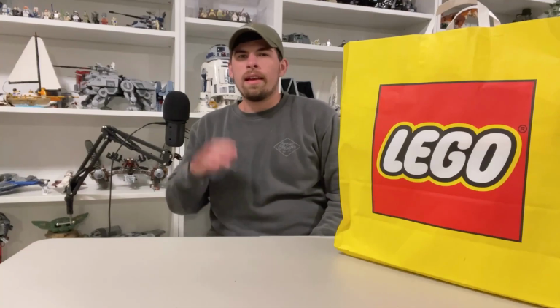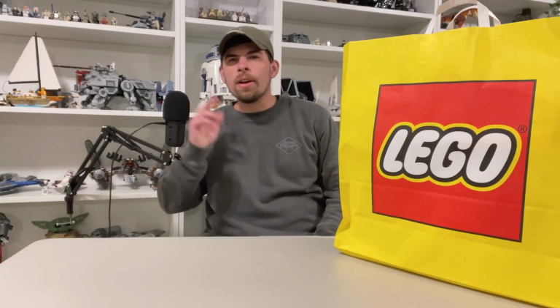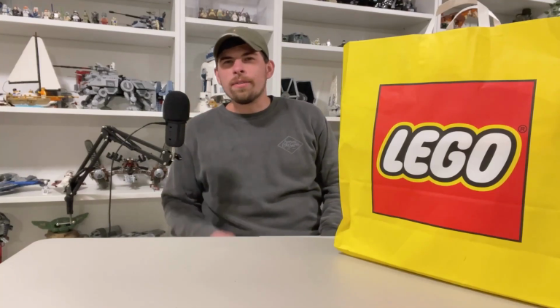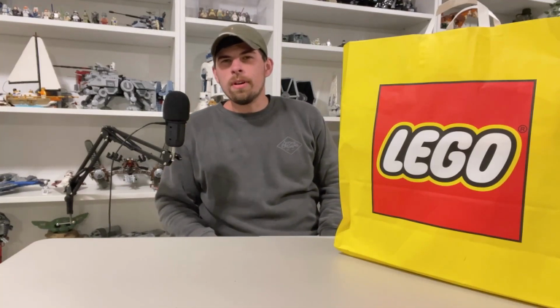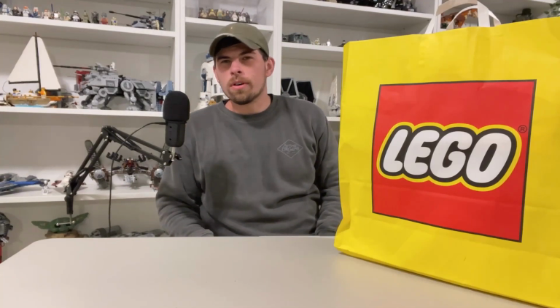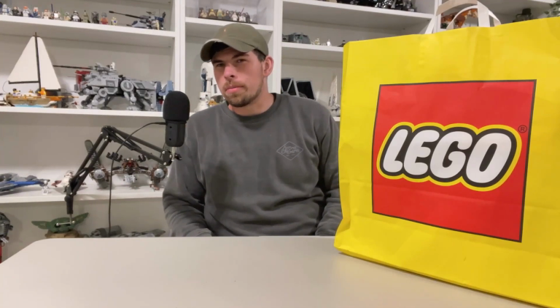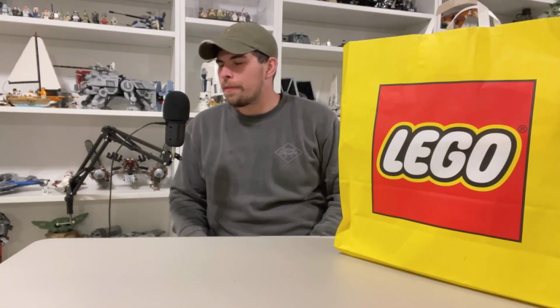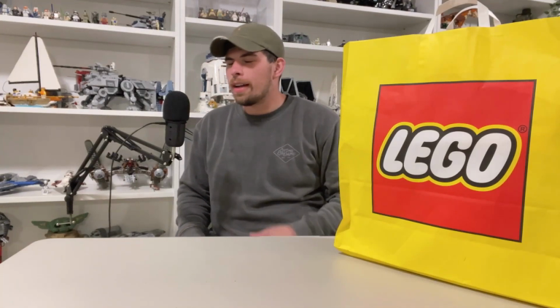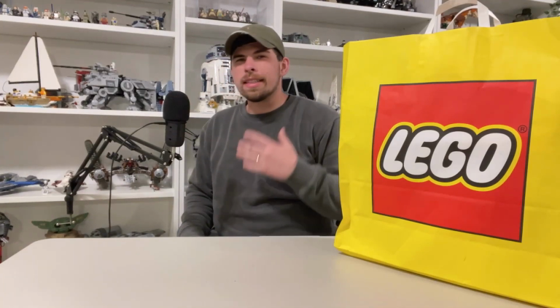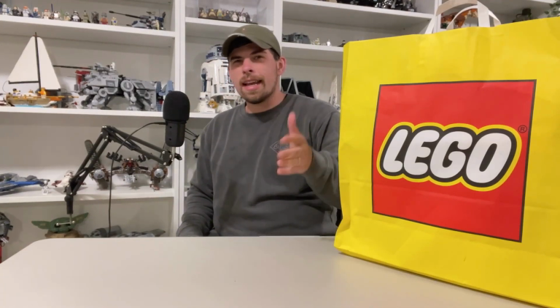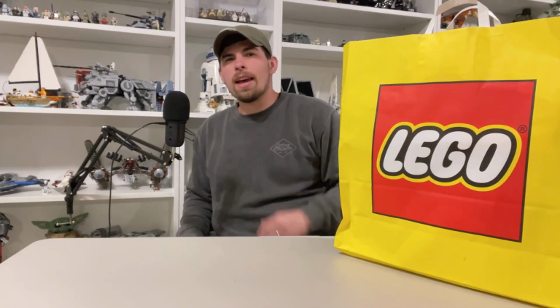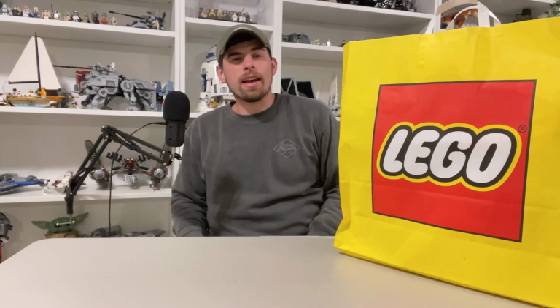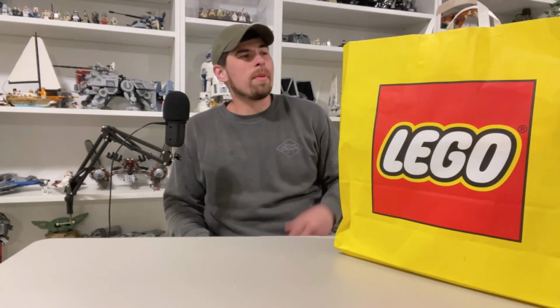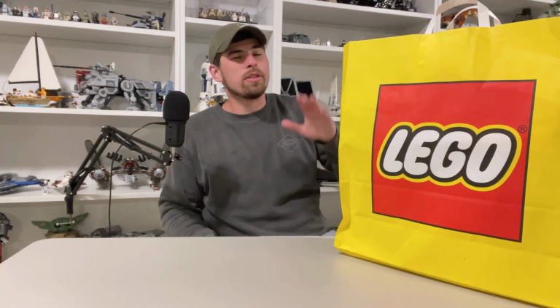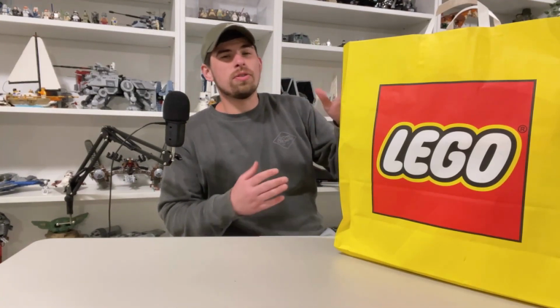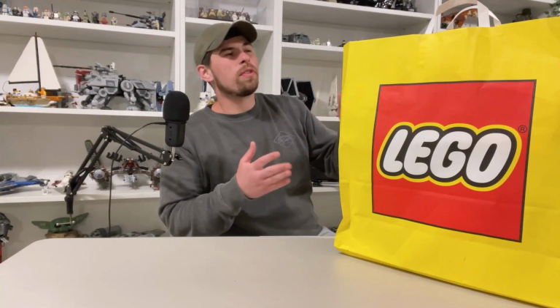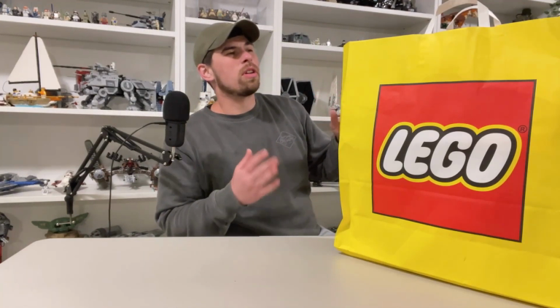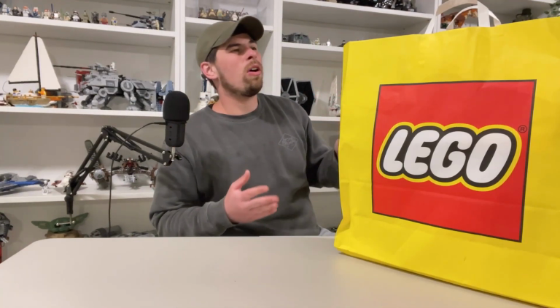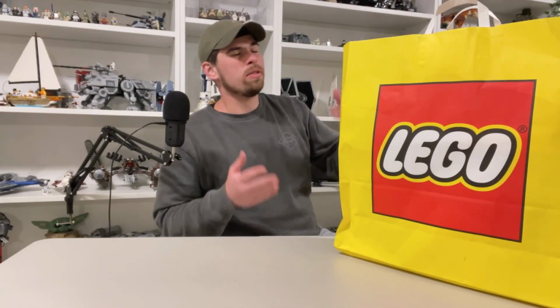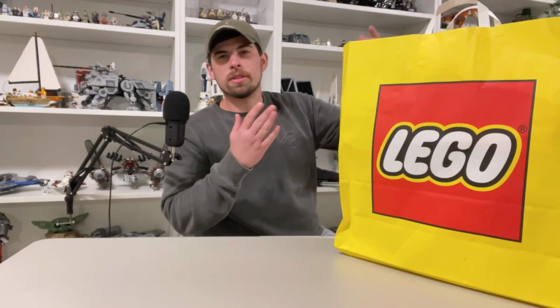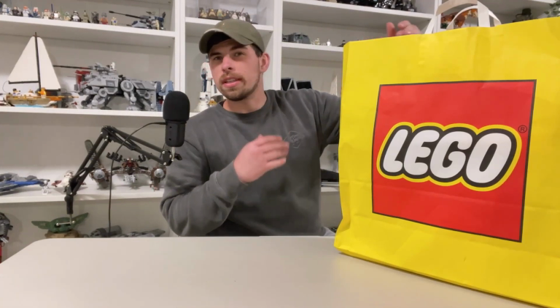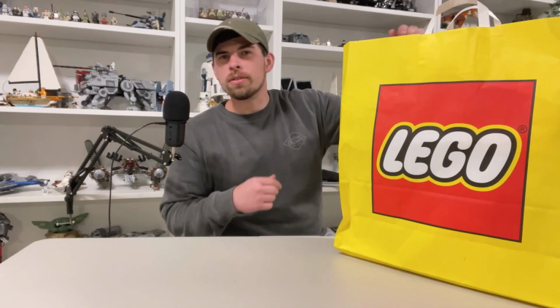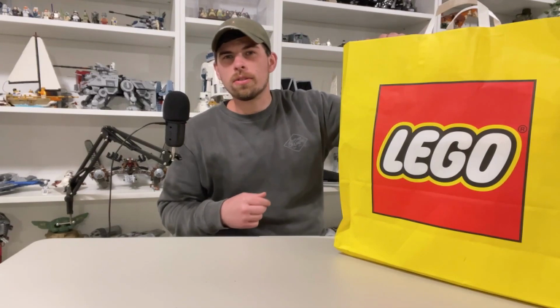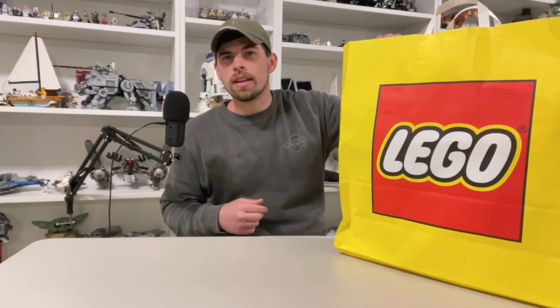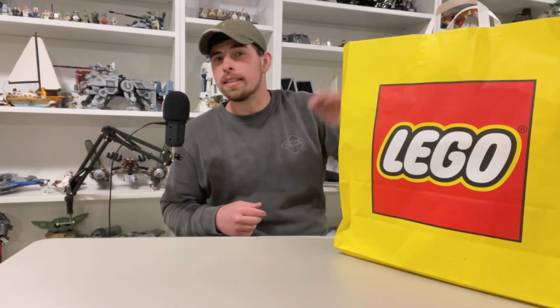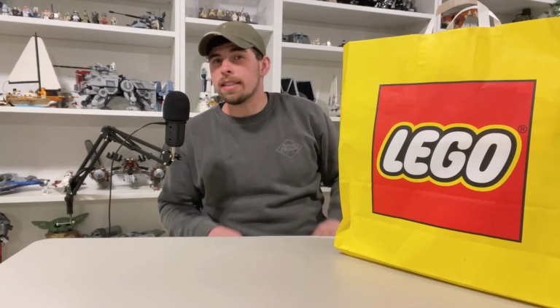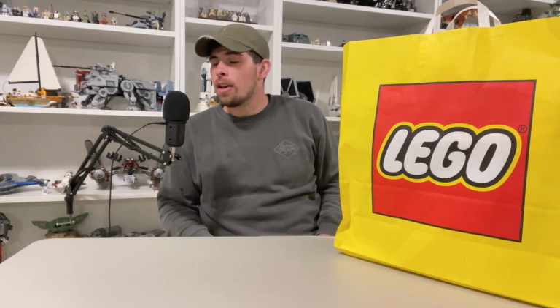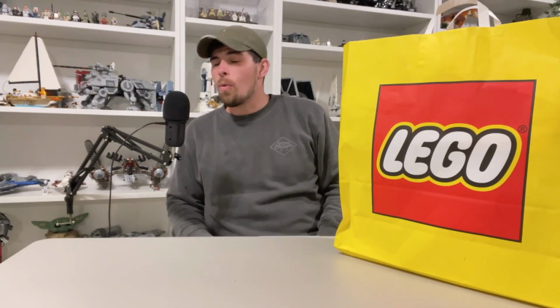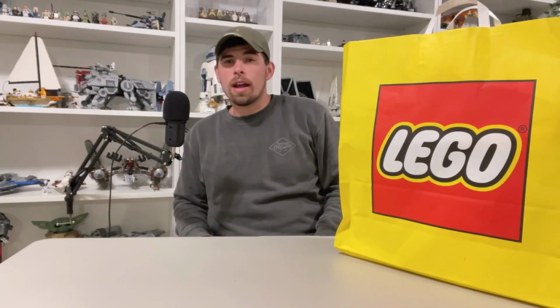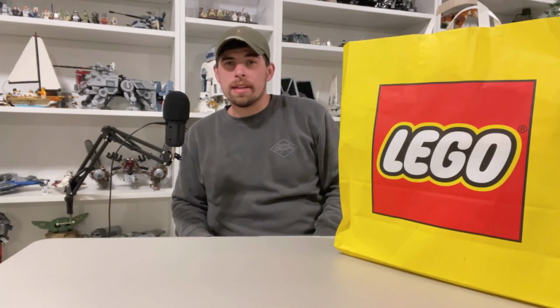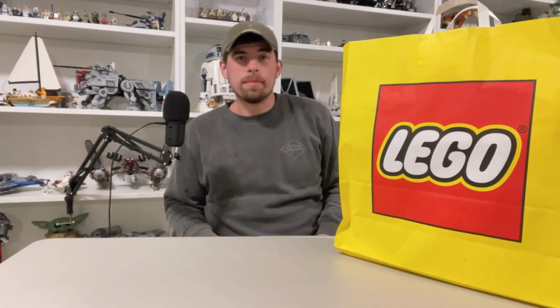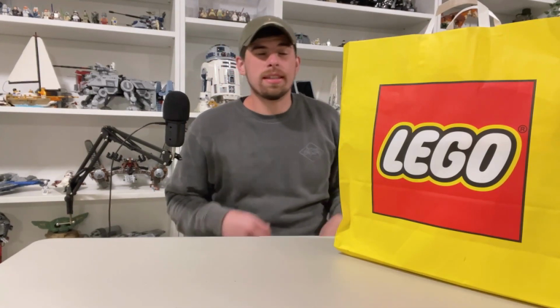Hello everyone and welcome to Brickified. Today I got my June 1st haul — I went to the Lego store and let's see what I picked up today.